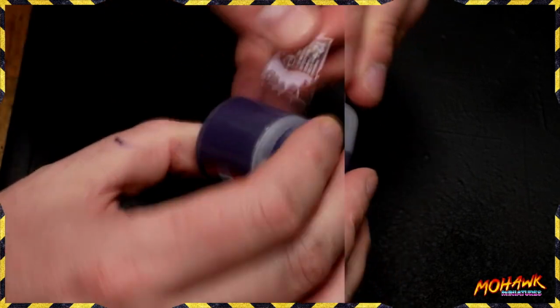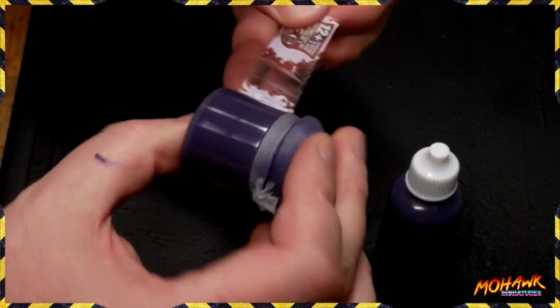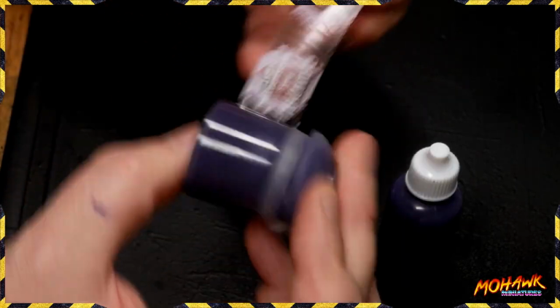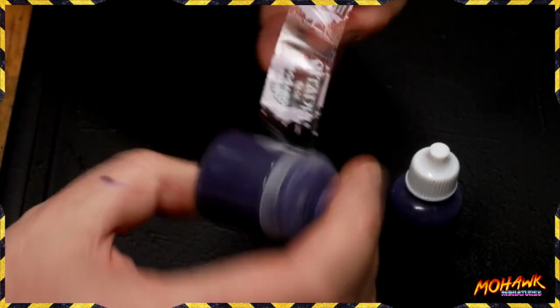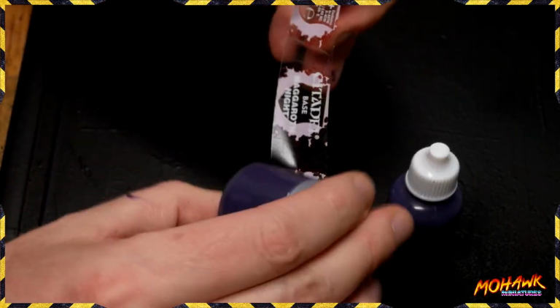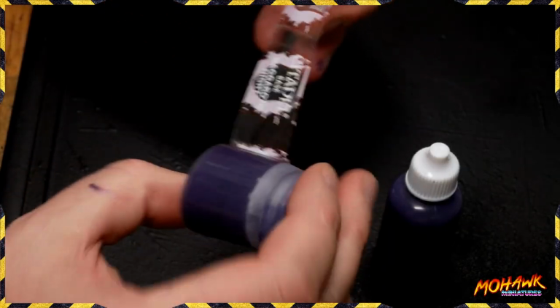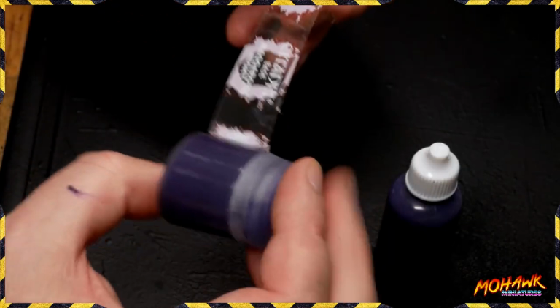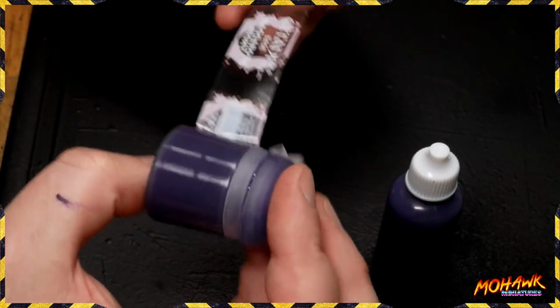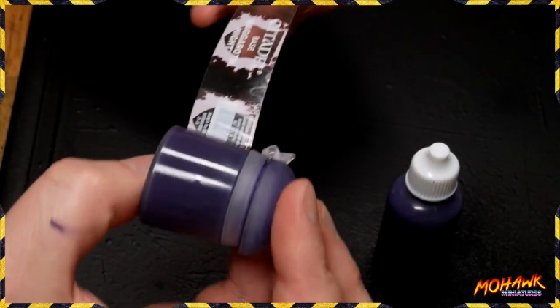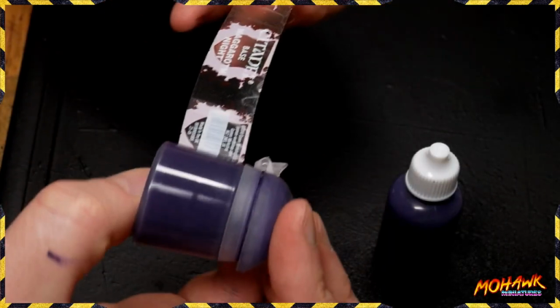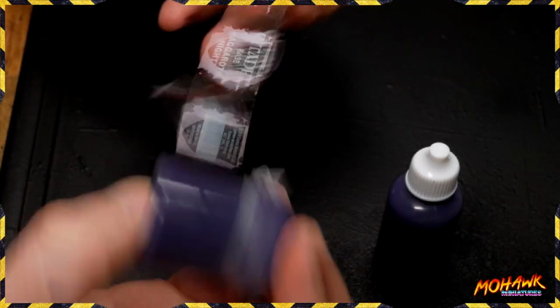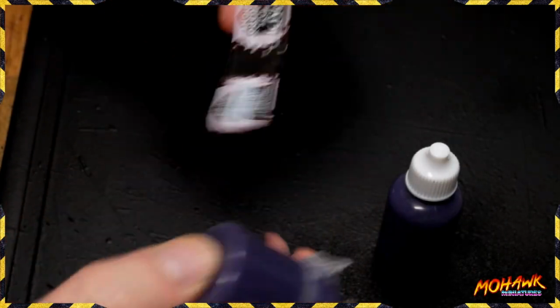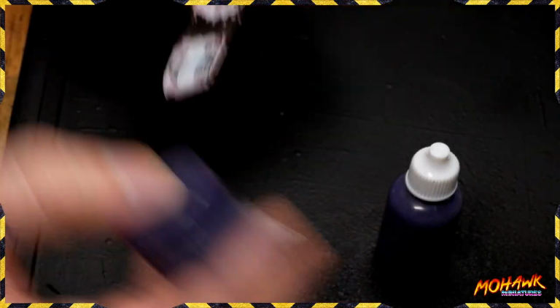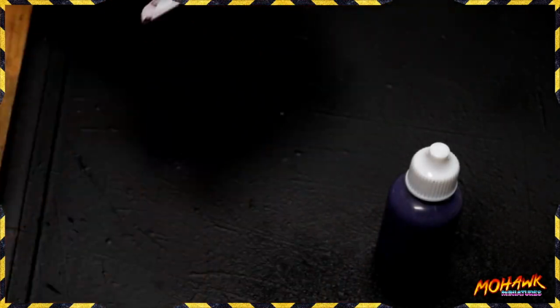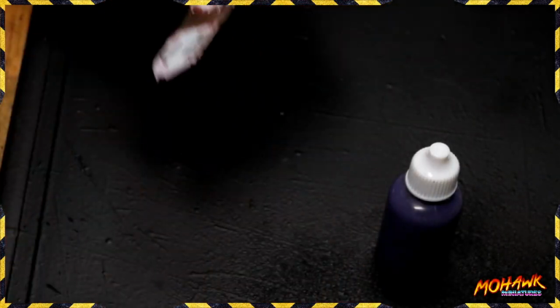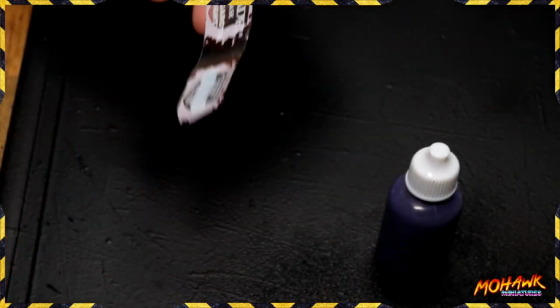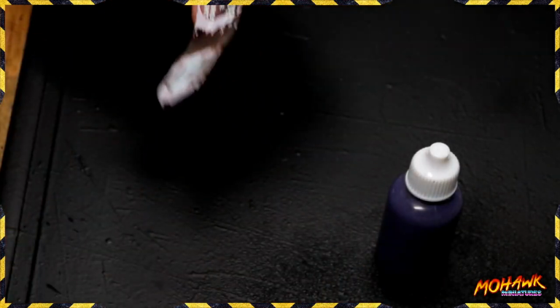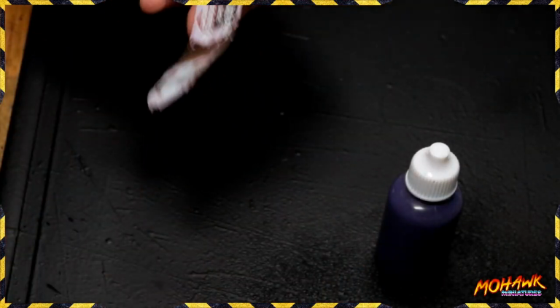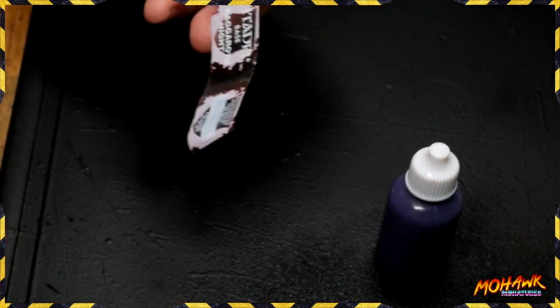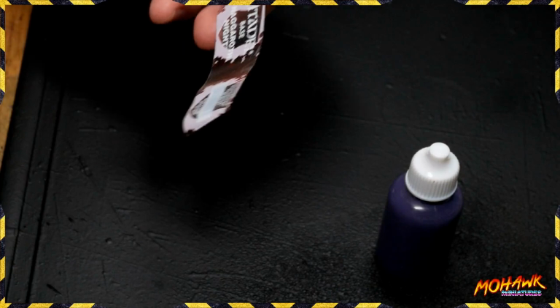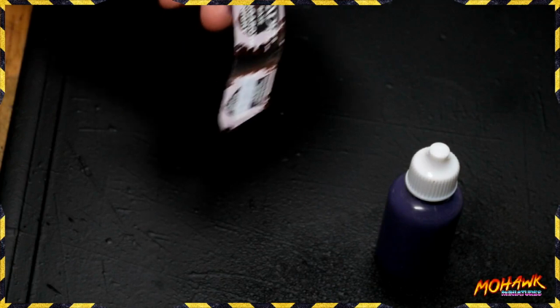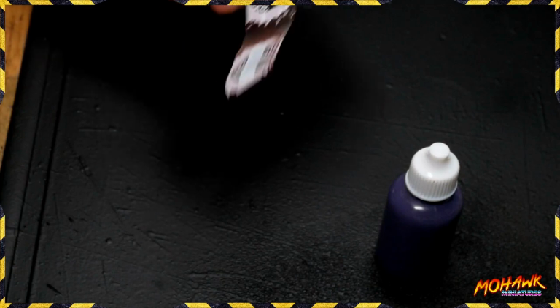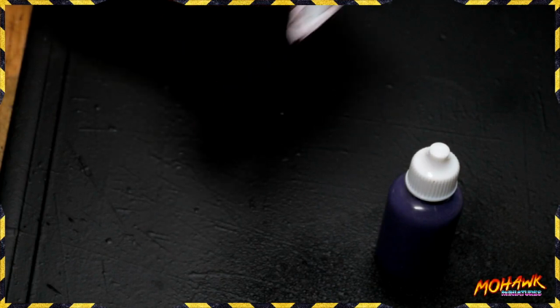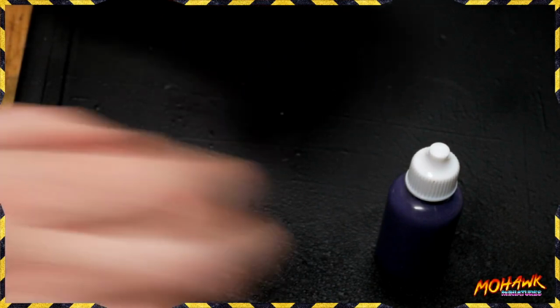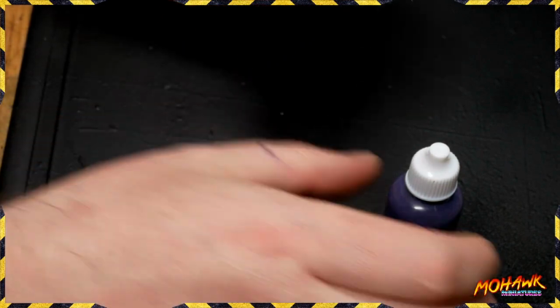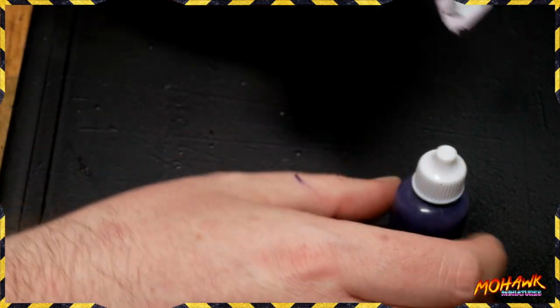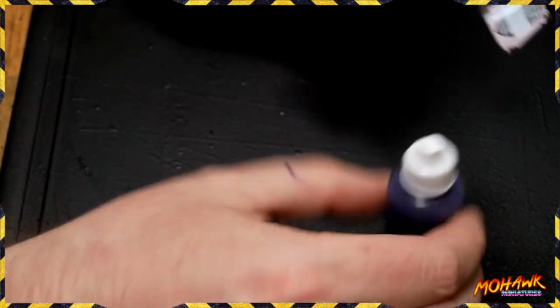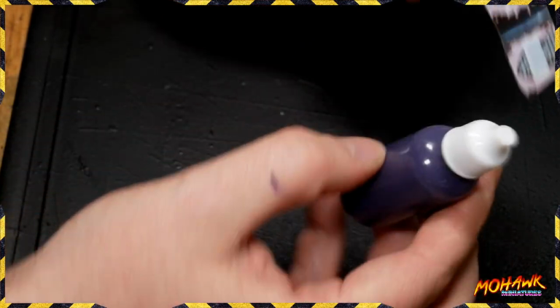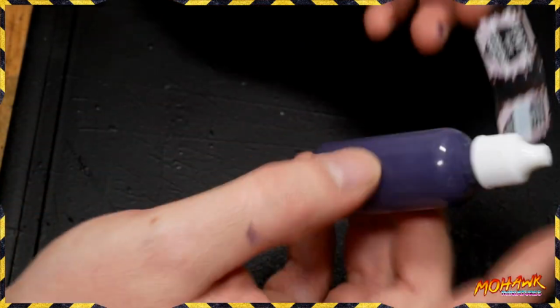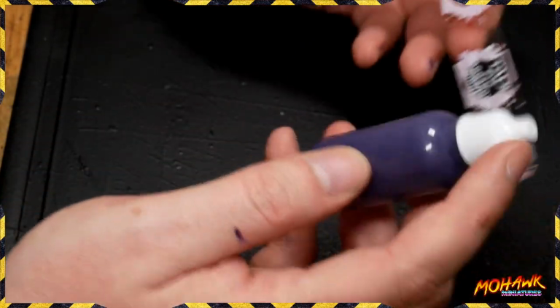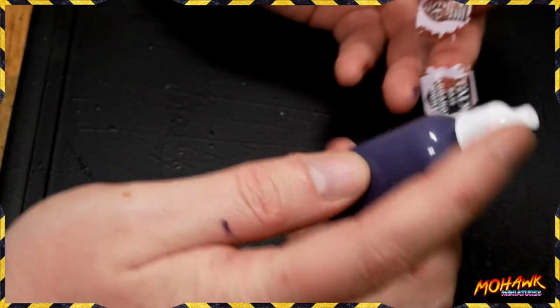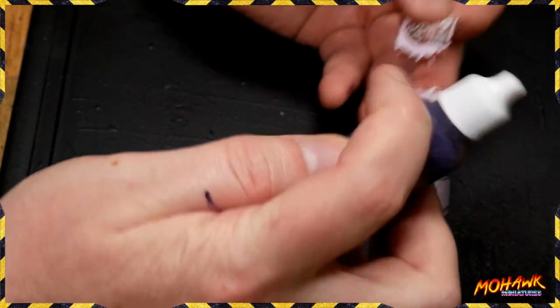Last thing to do: take the label off the old bottle, put it onto the new bottle, and then away you go — you're ready to start using these paints.